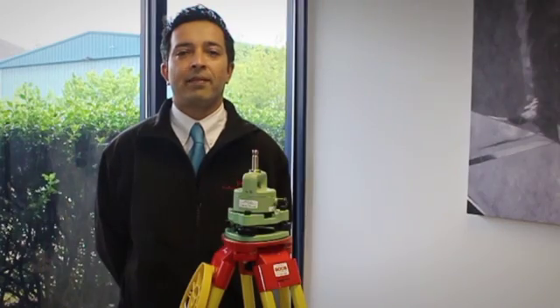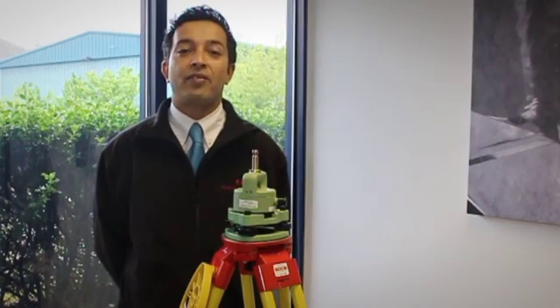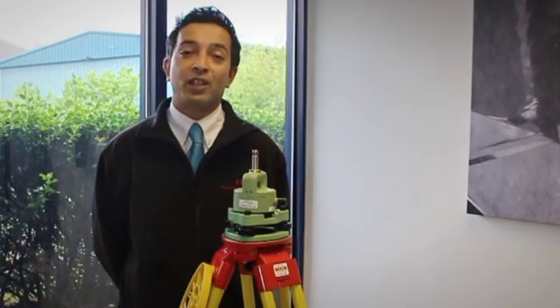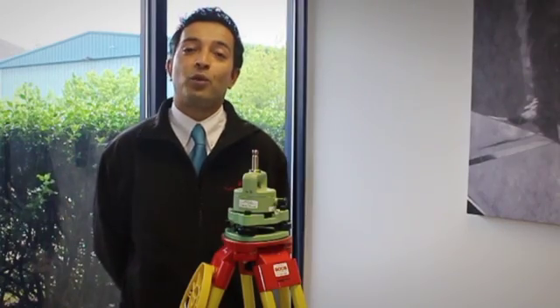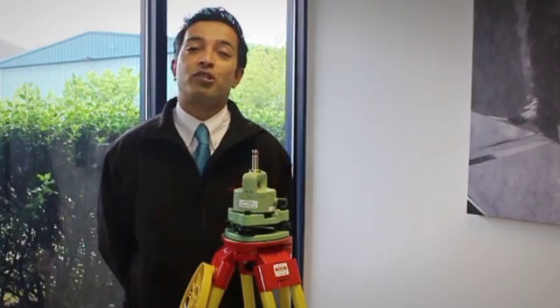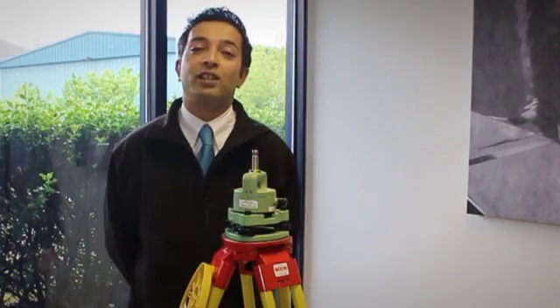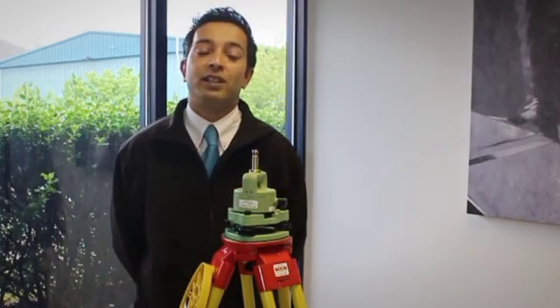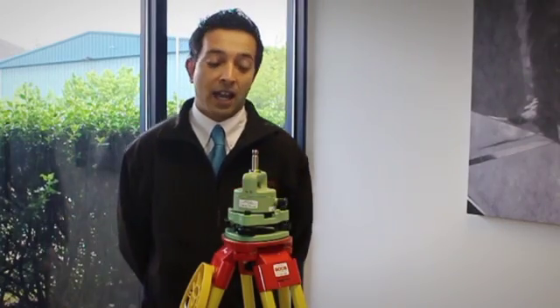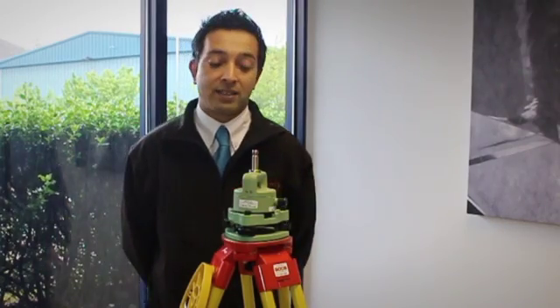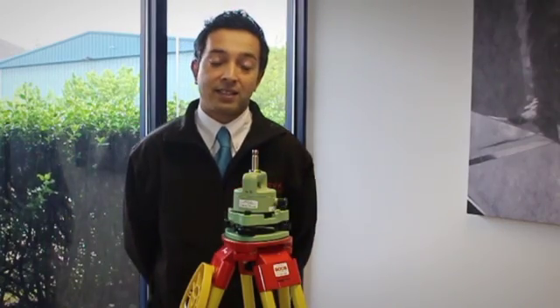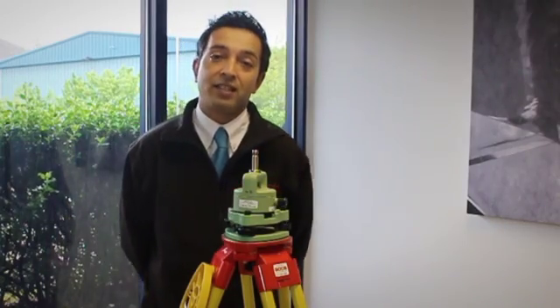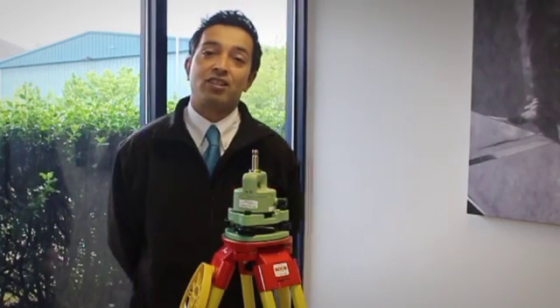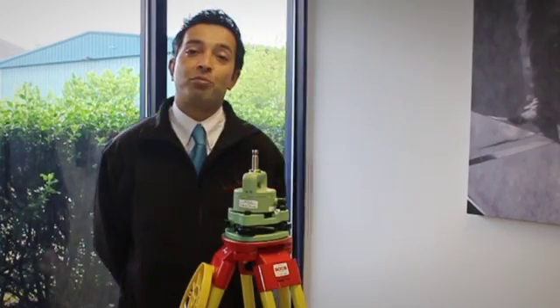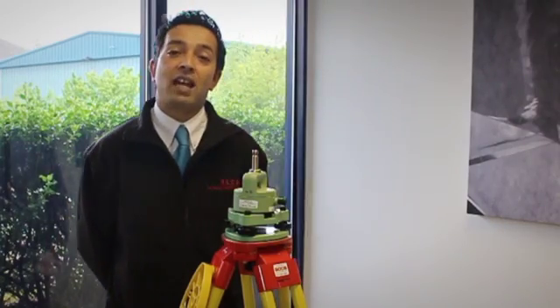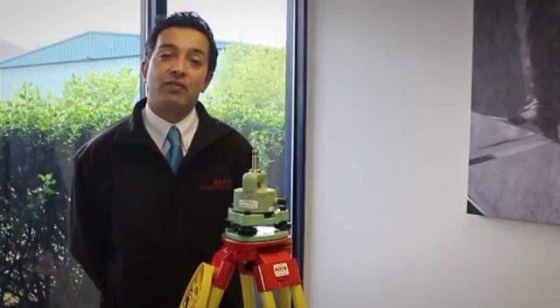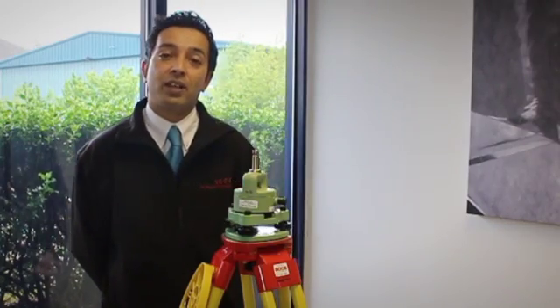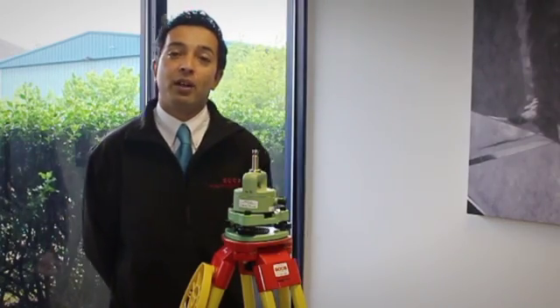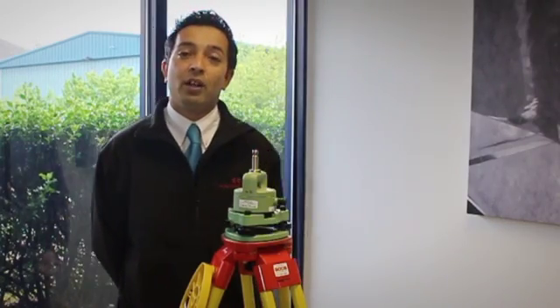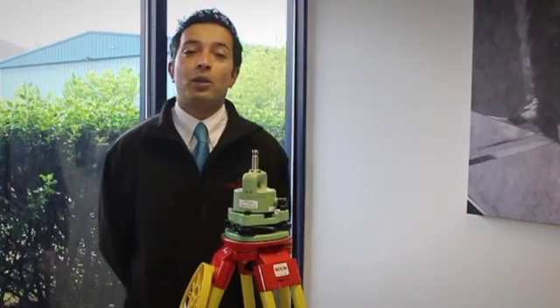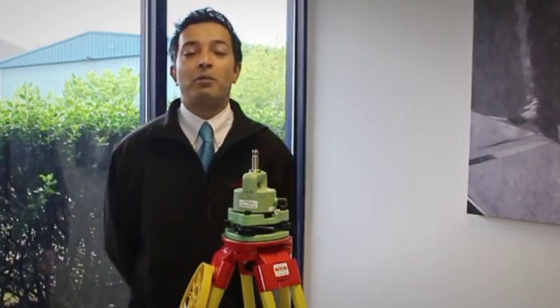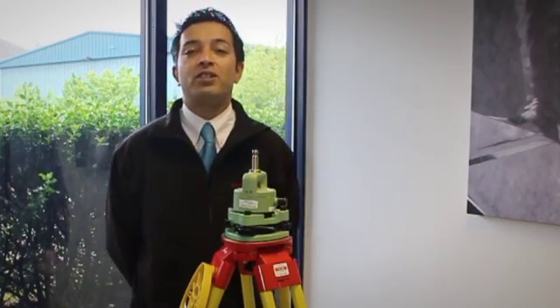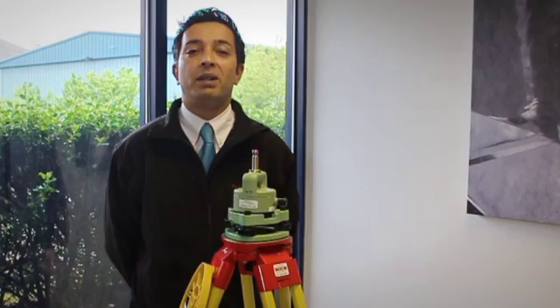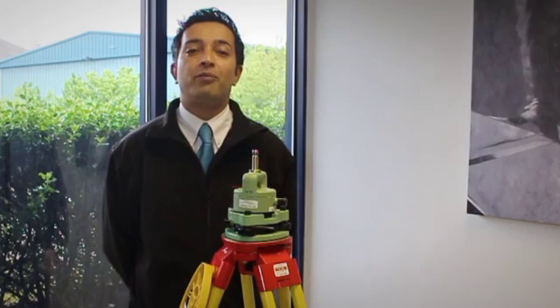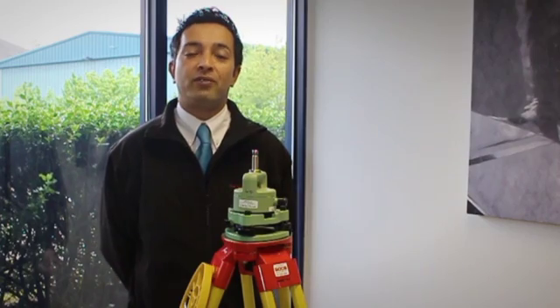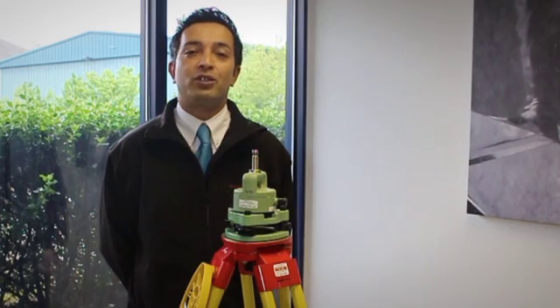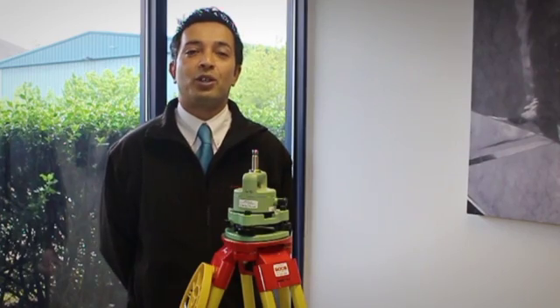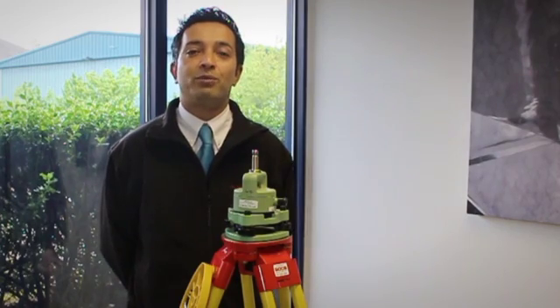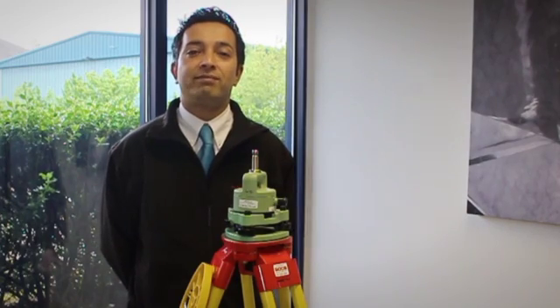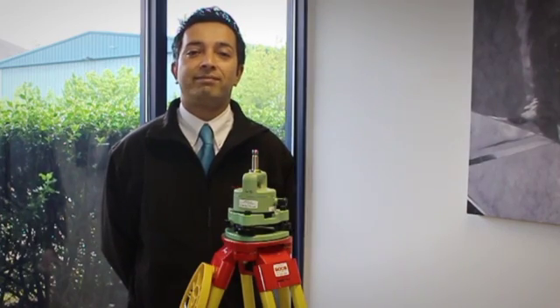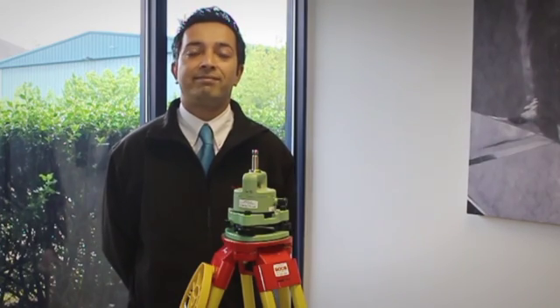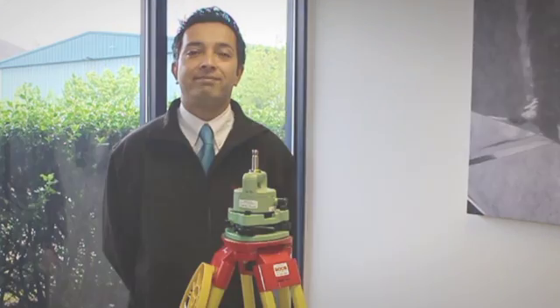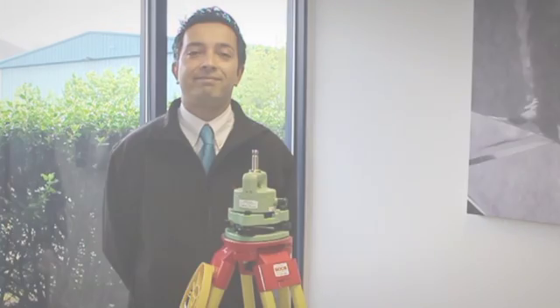Thank you for watching the SCCS instrument care video. We hope this has been a benefit to you. Thank you.